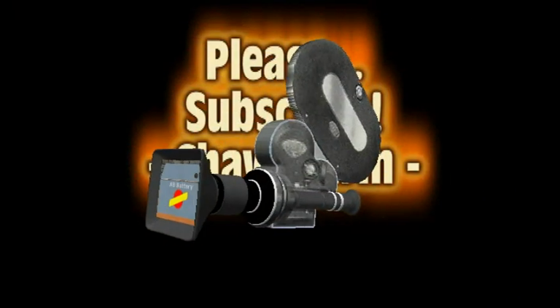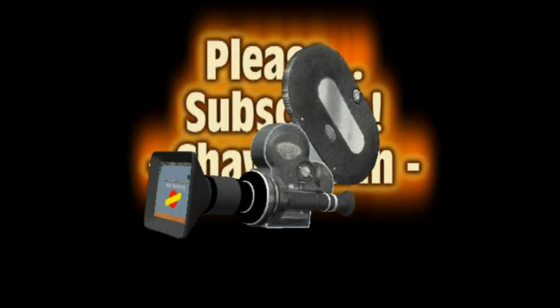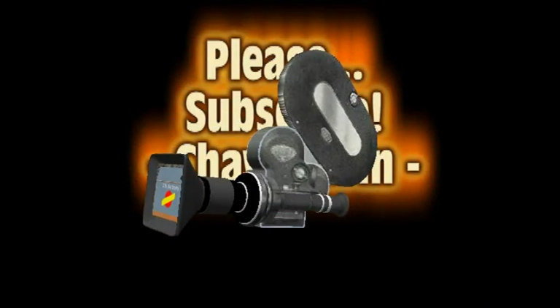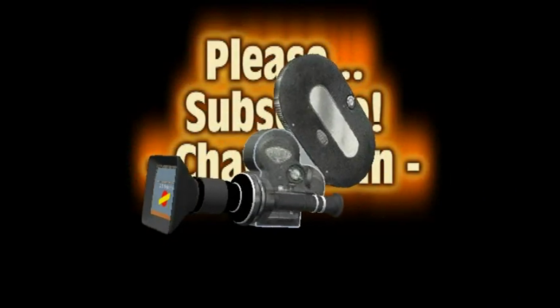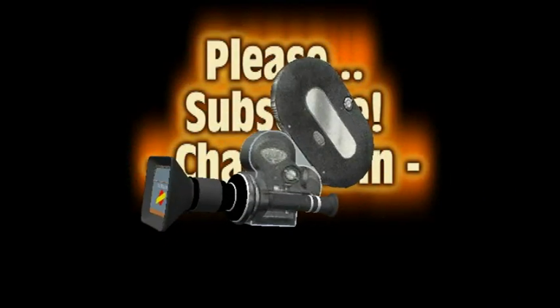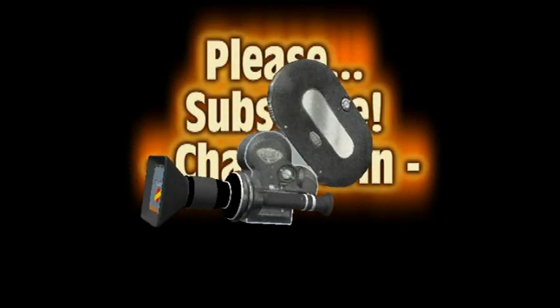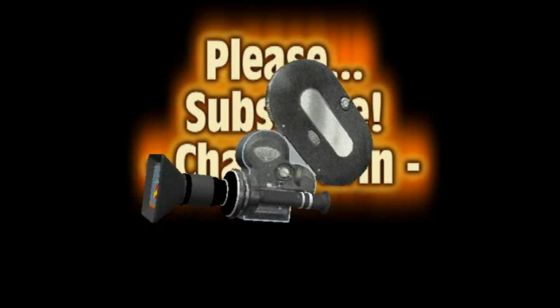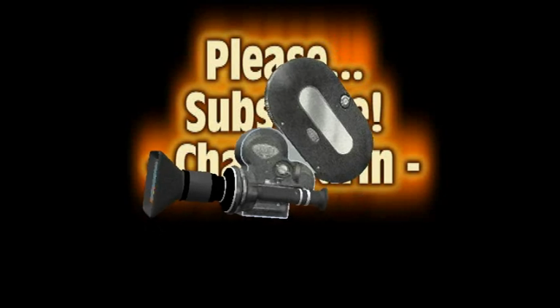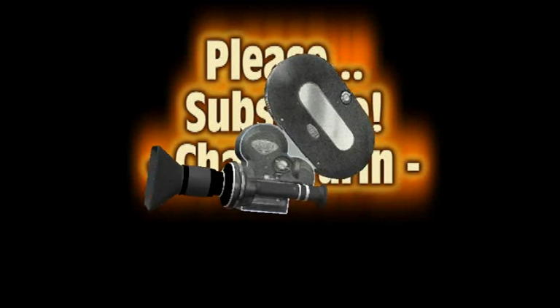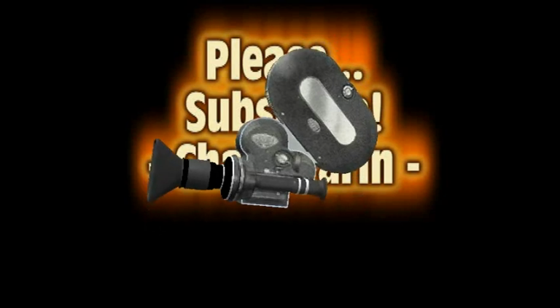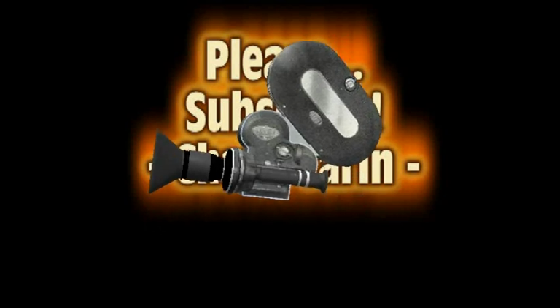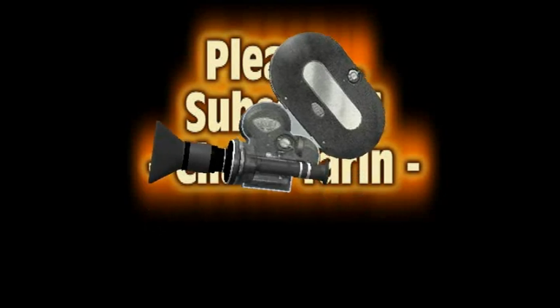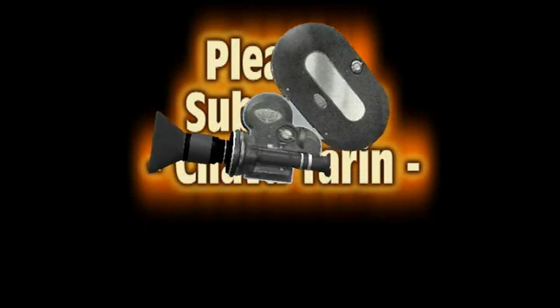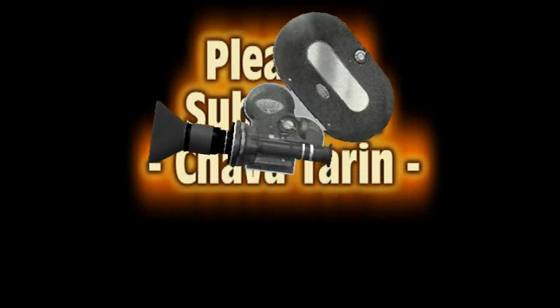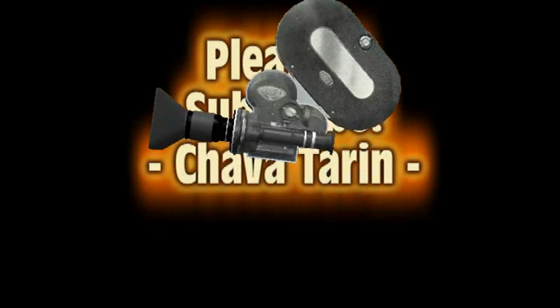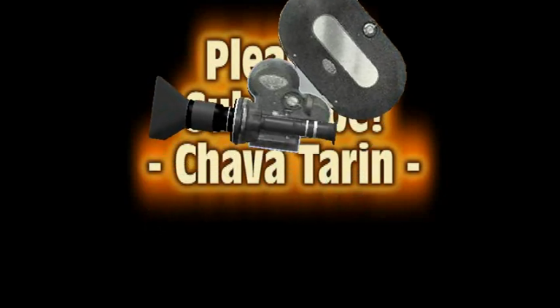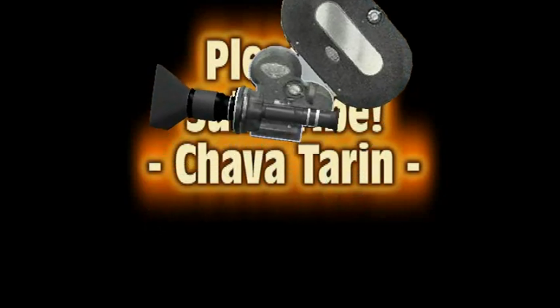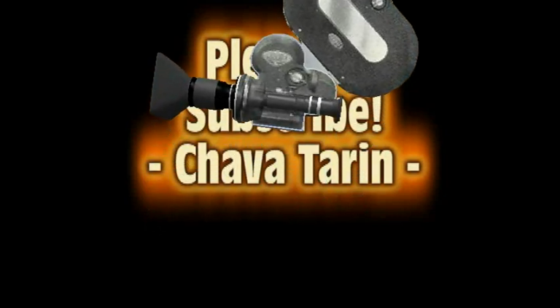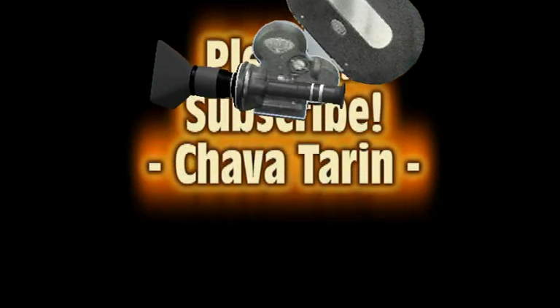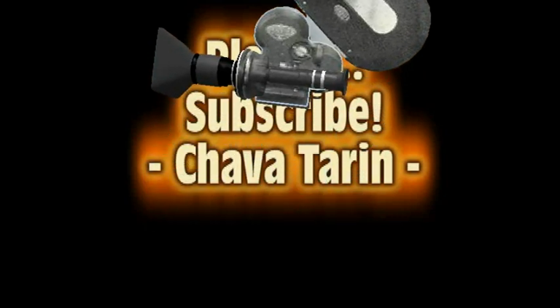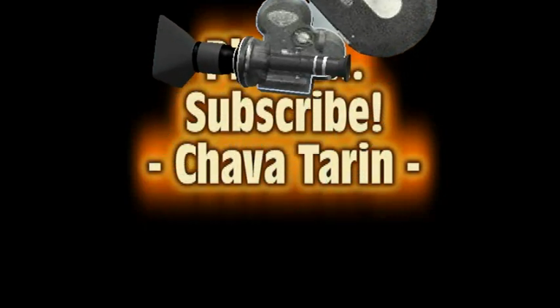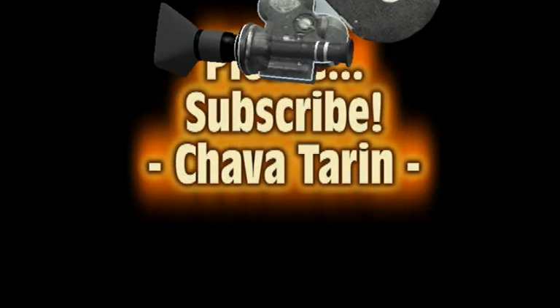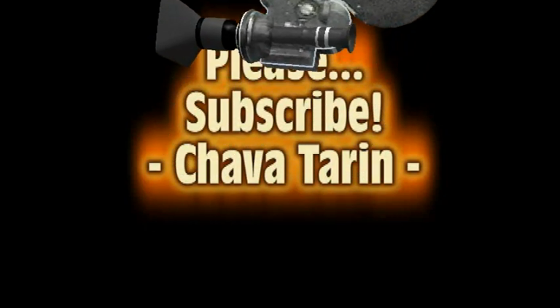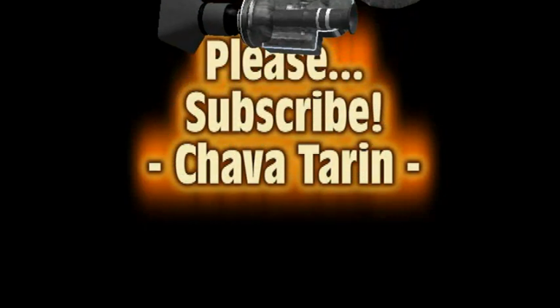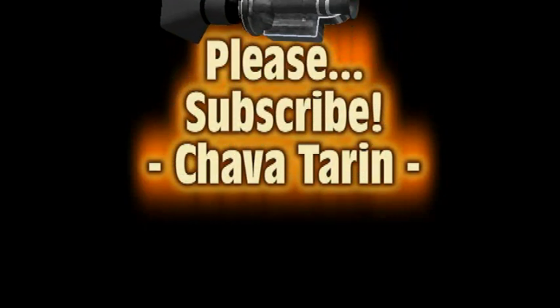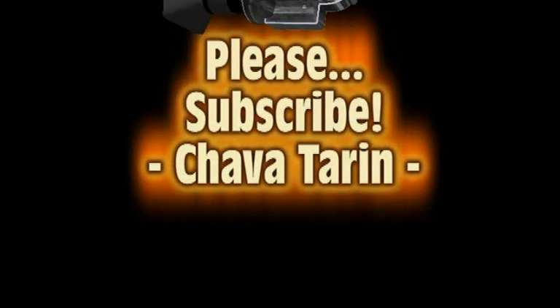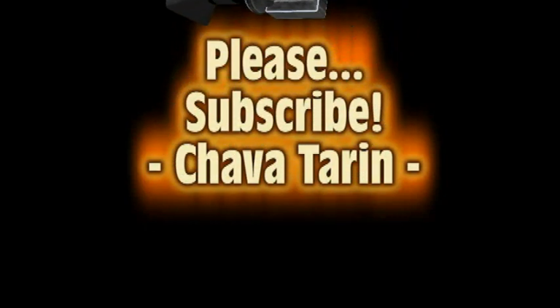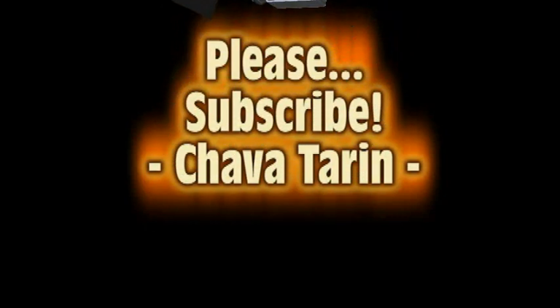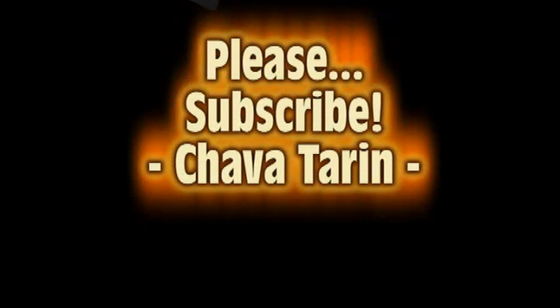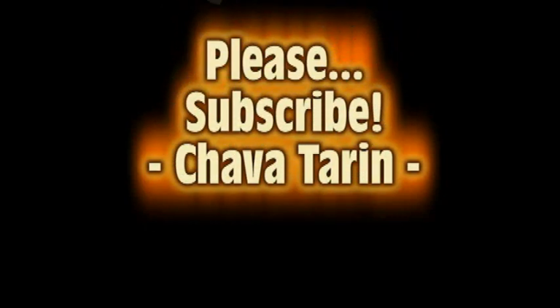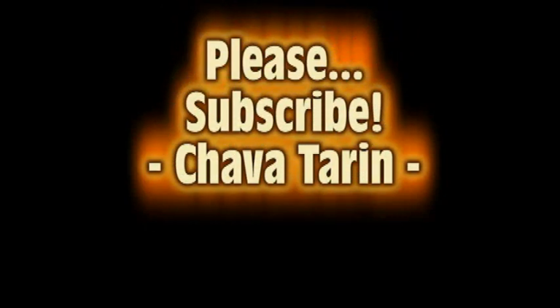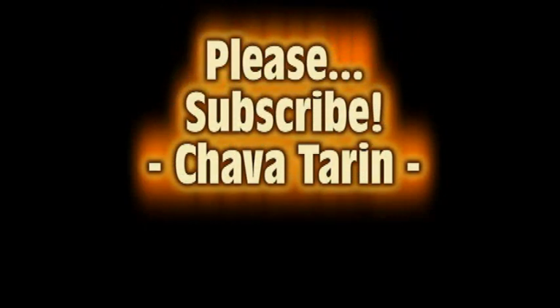I hope this video has been useful to you. Thanks for watching, and please subscribe to my channel.